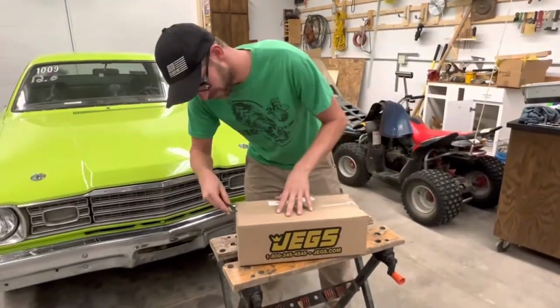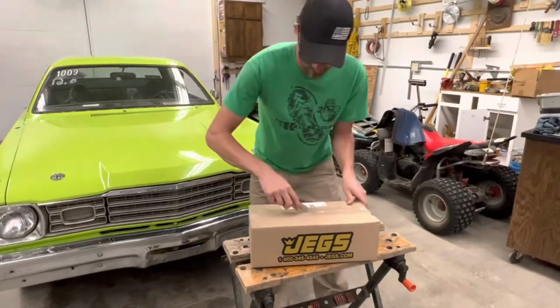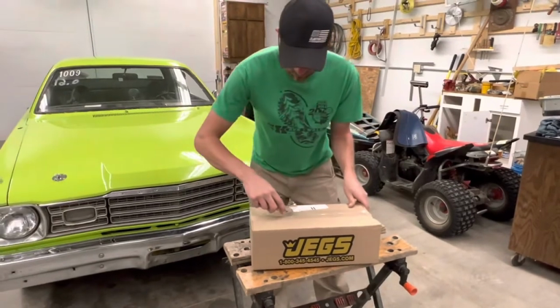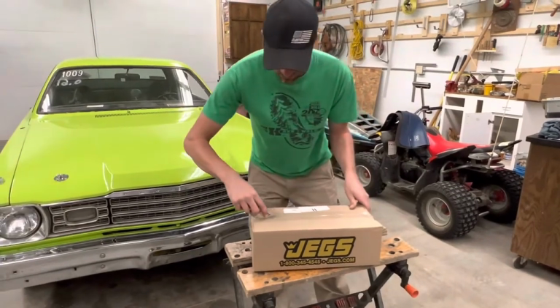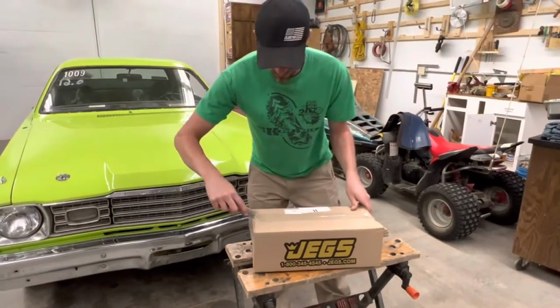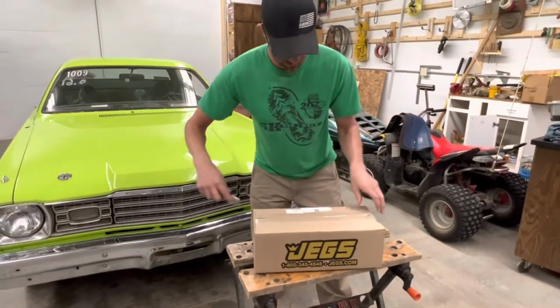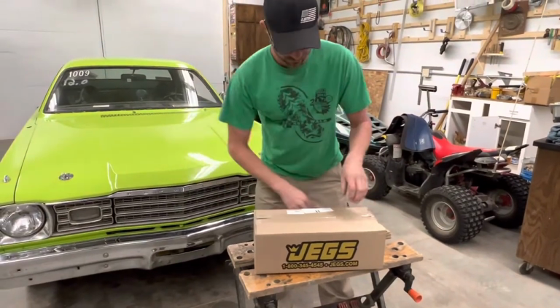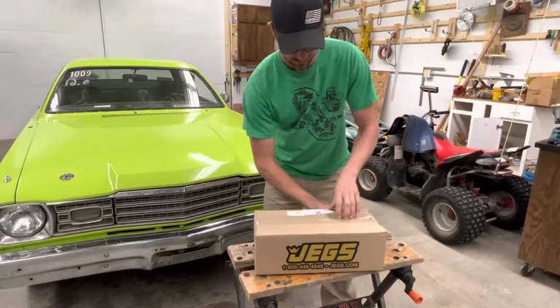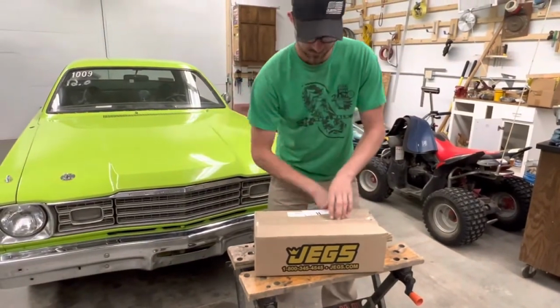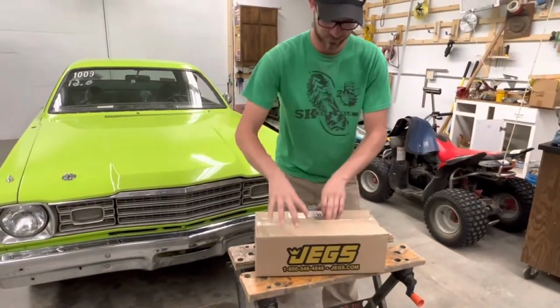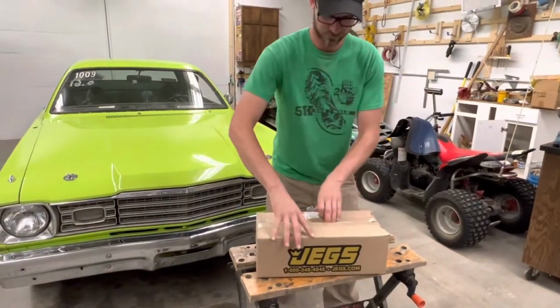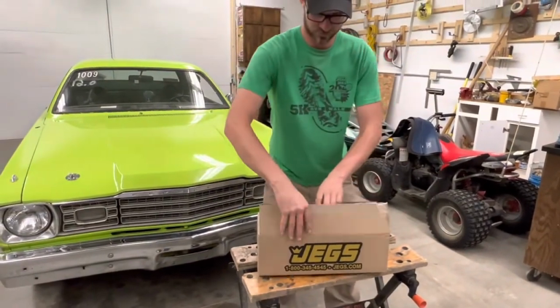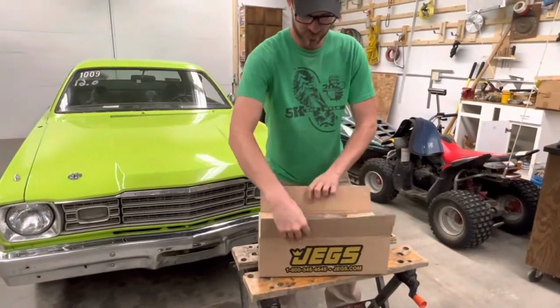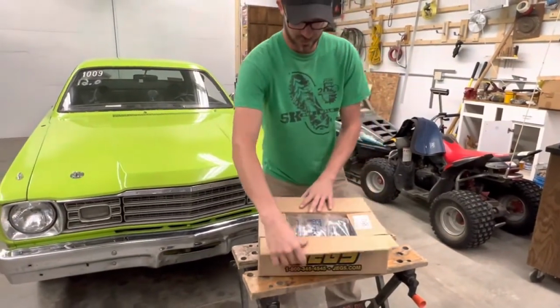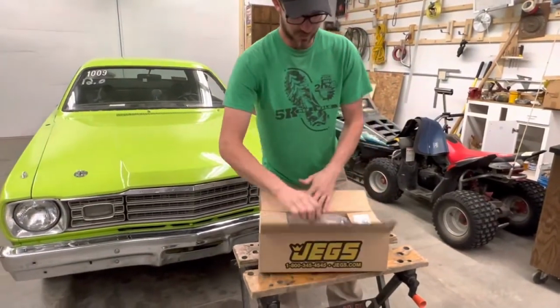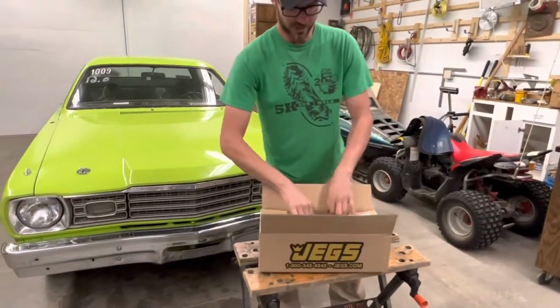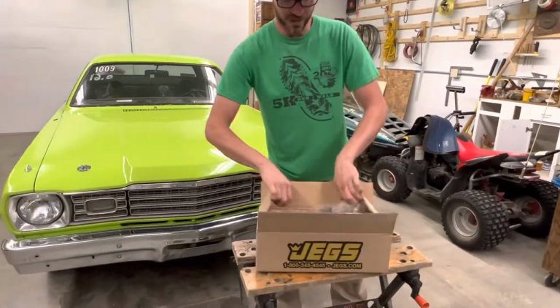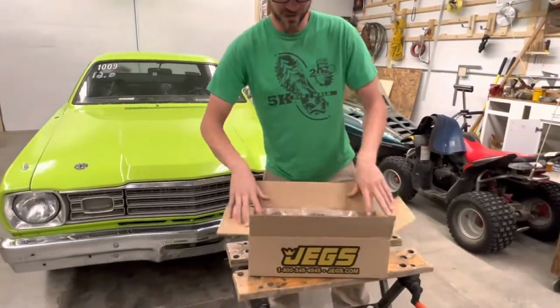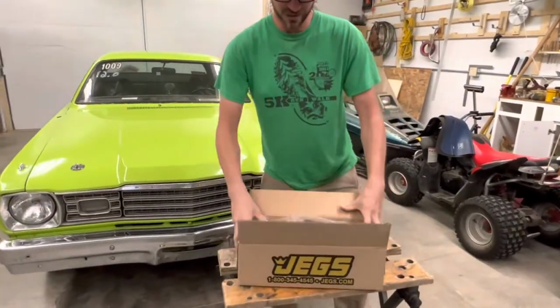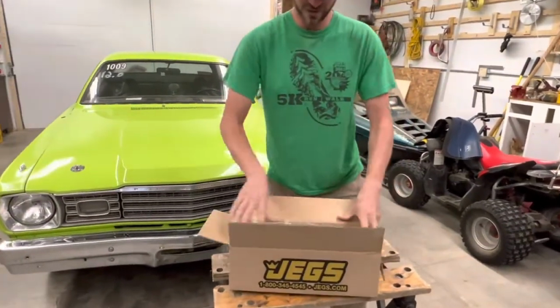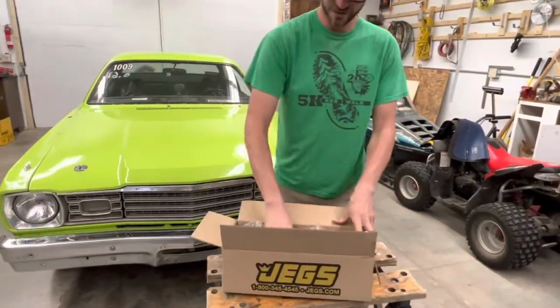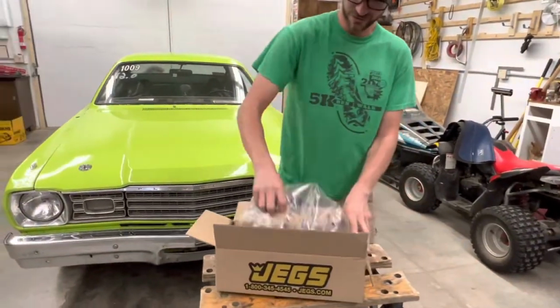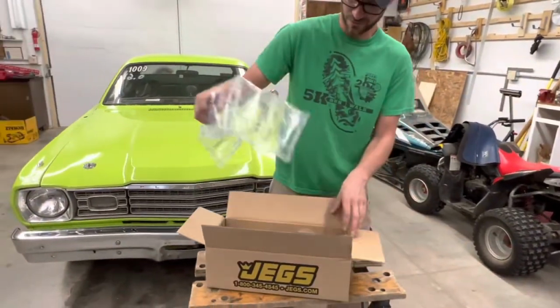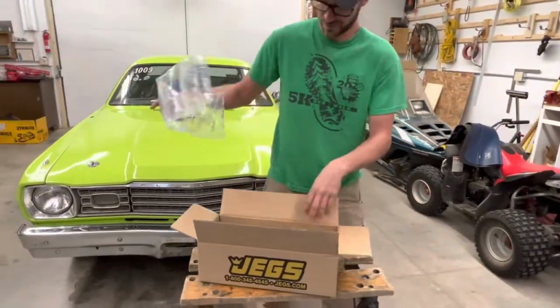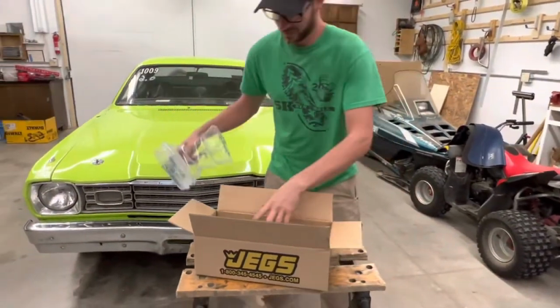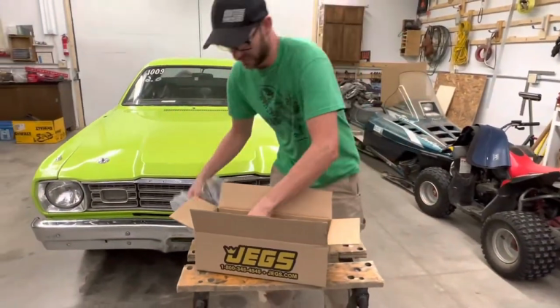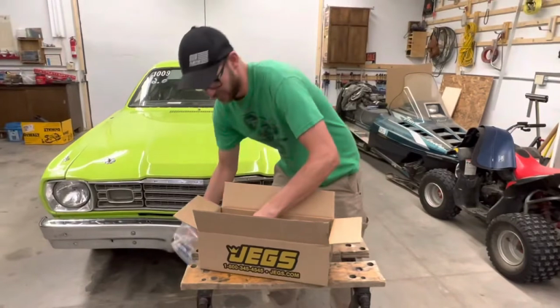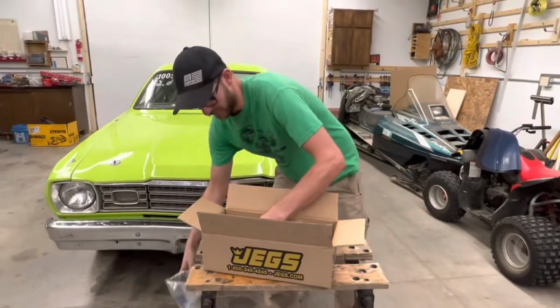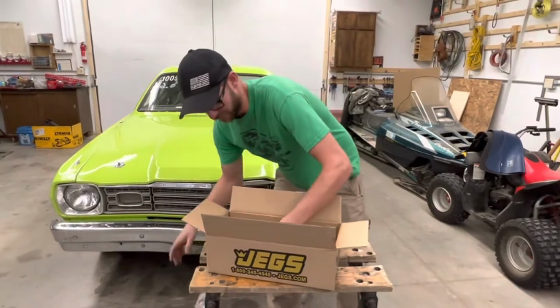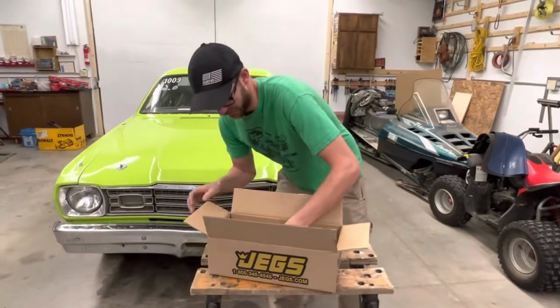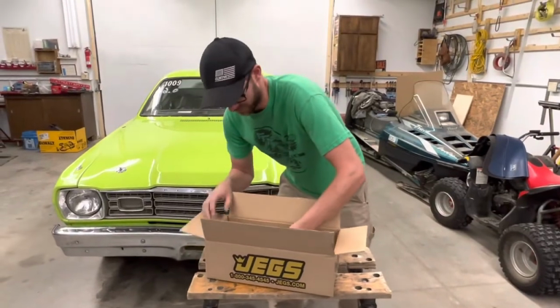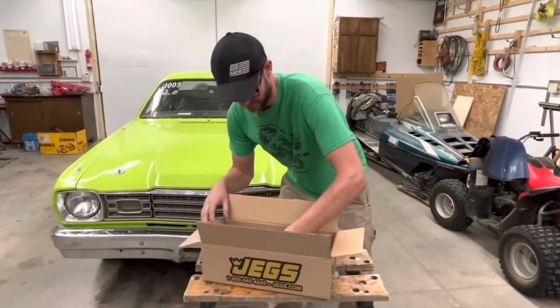Right now we have the stock '73 seatbelts in the Duster, which are like that three-piece kind of deal. It's starting to get to the point where one part doesn't want to come out right away and you have to fight it. I'm done messing with it. Racing got rained out today, so we've got plenty of work to do.